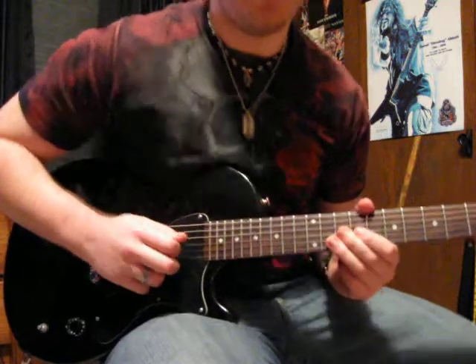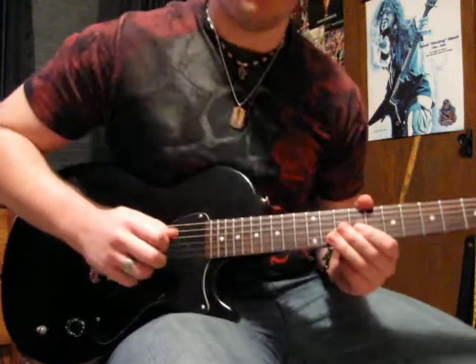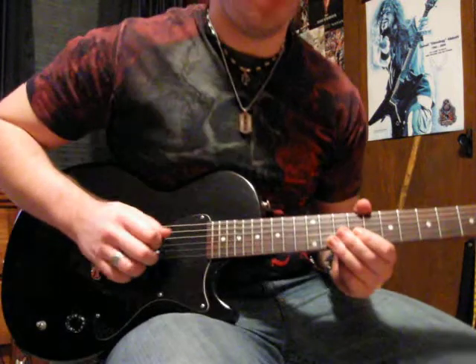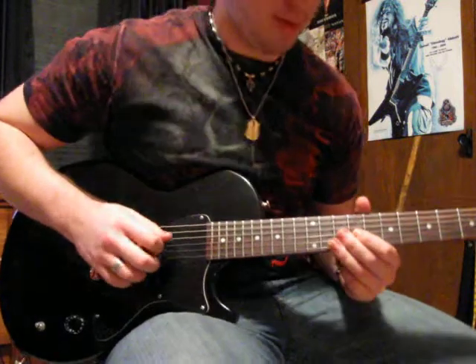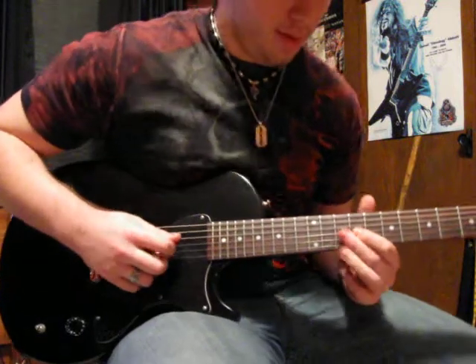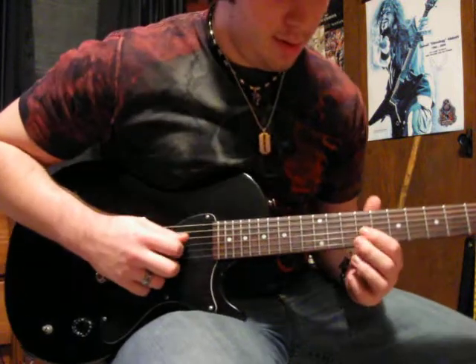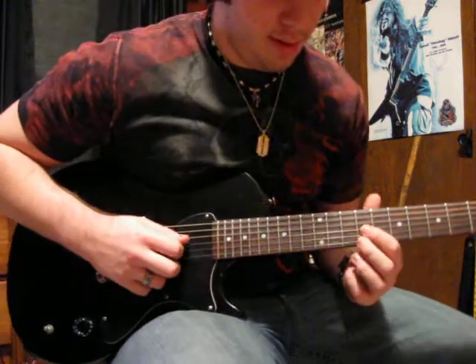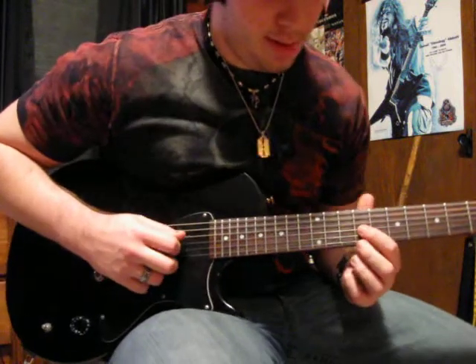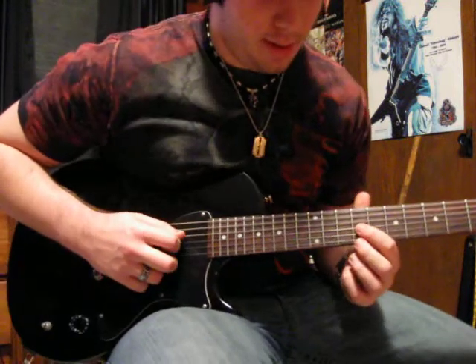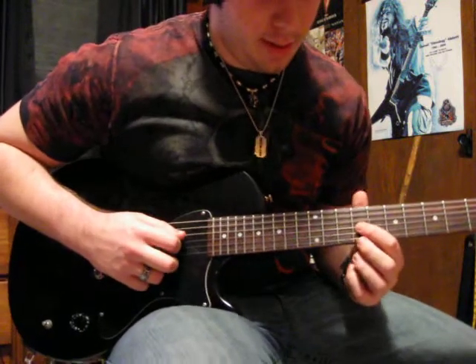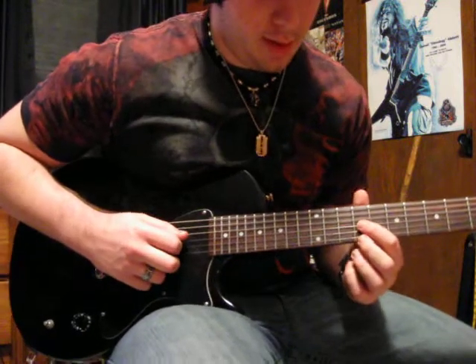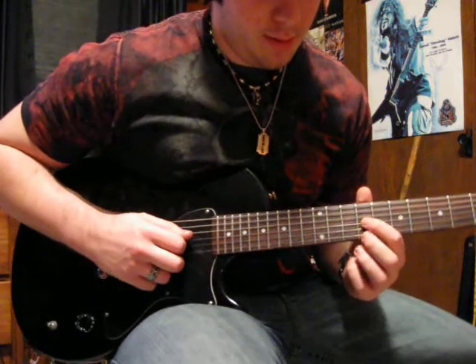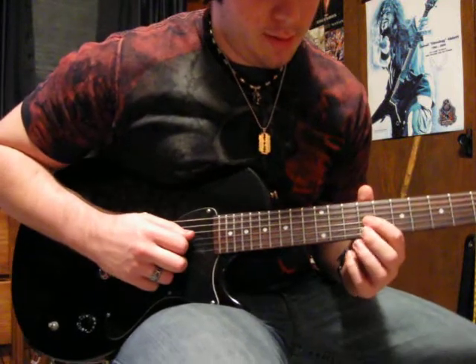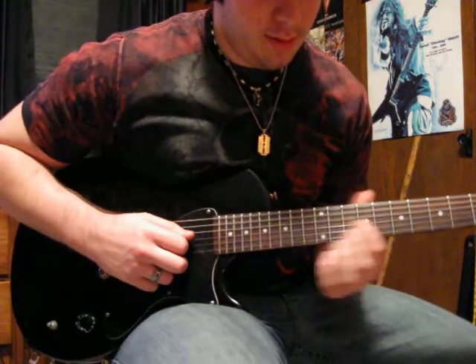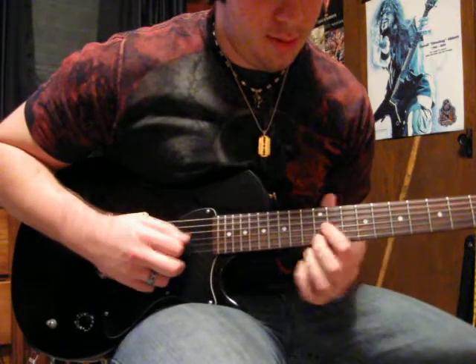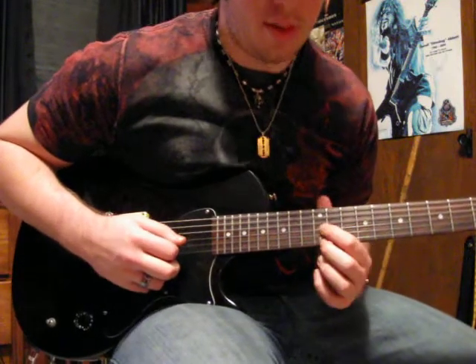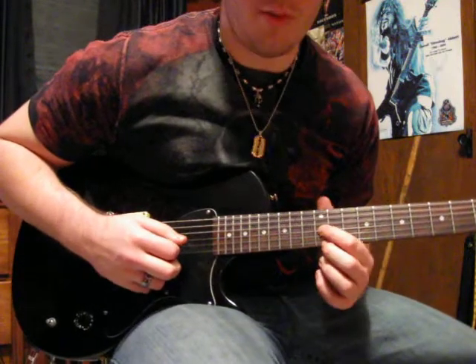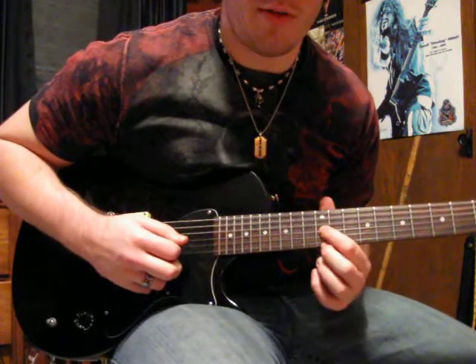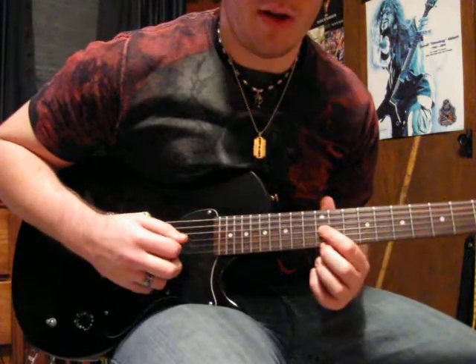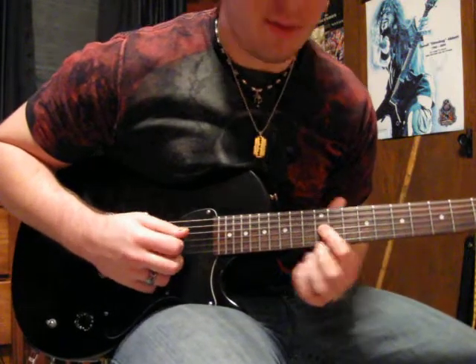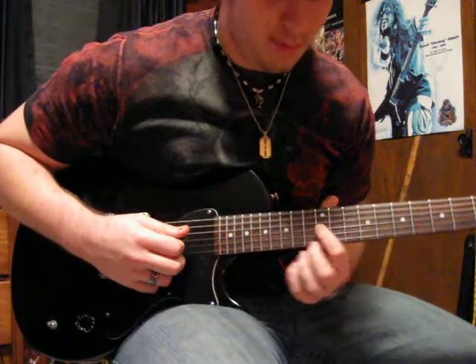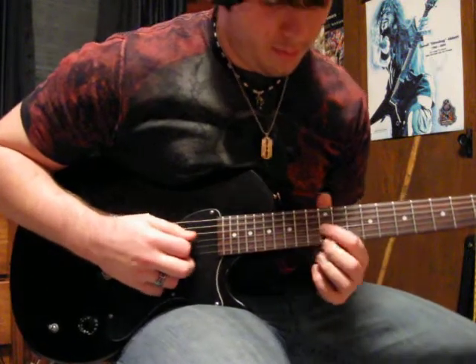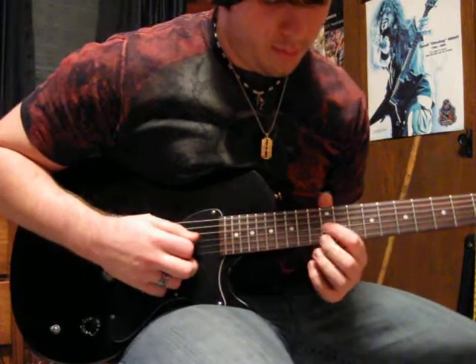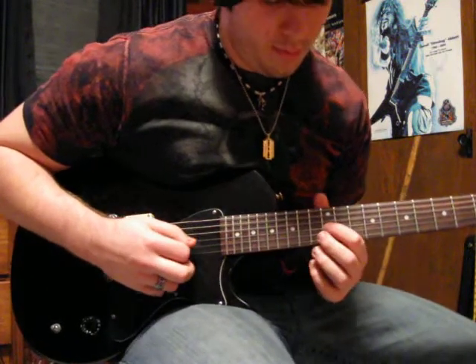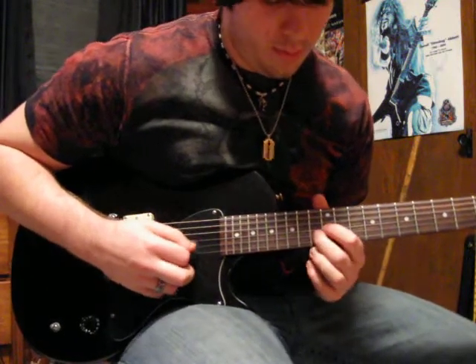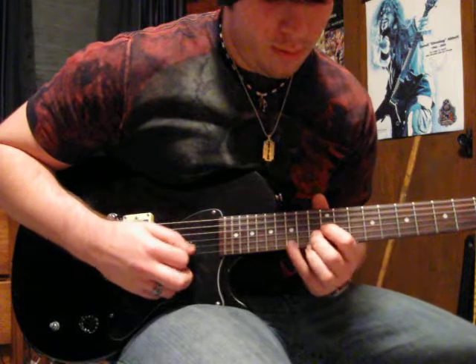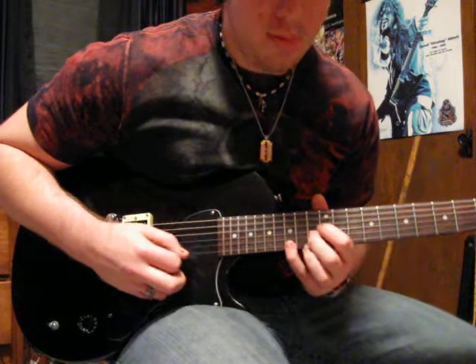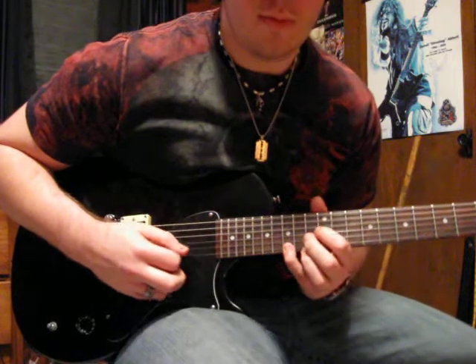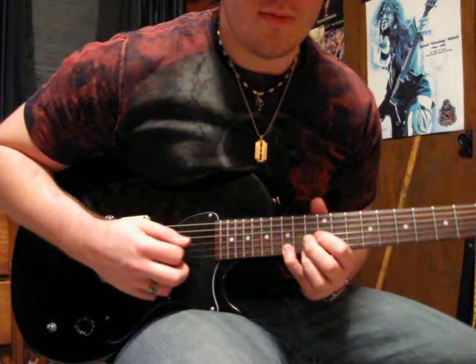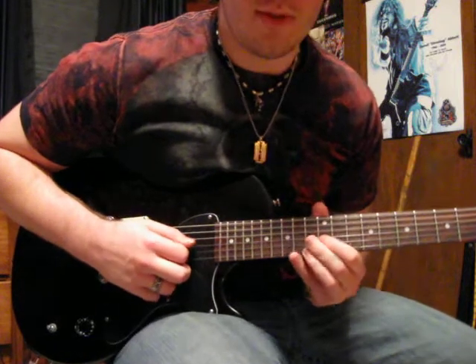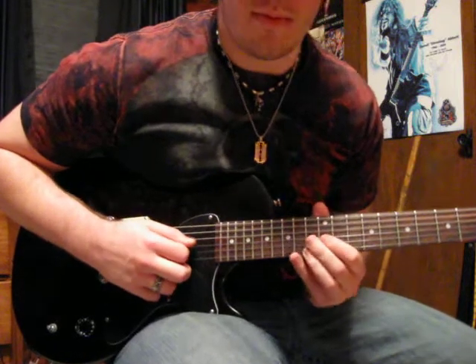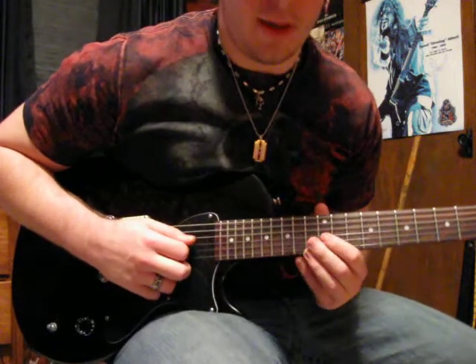The second part, you just slide it up to the 12th fret. Same pattern.